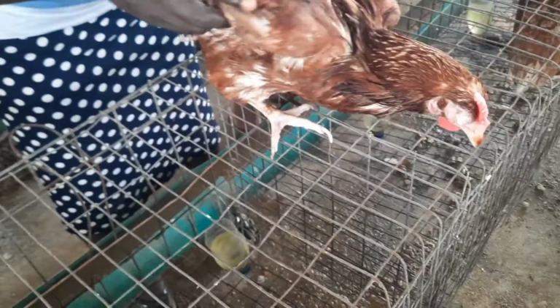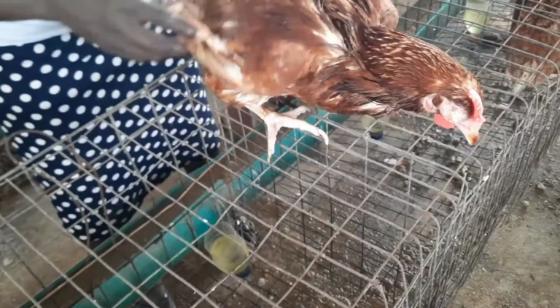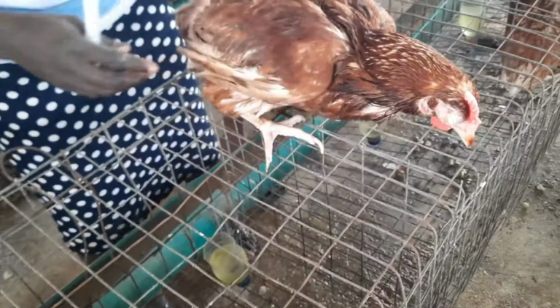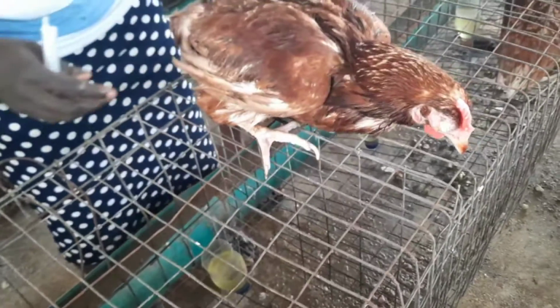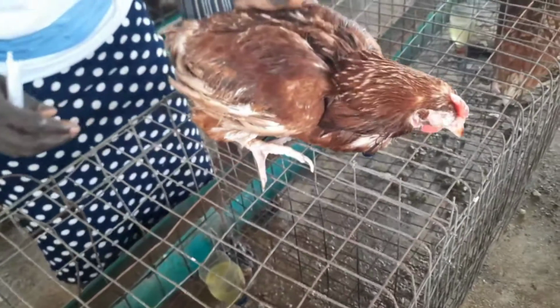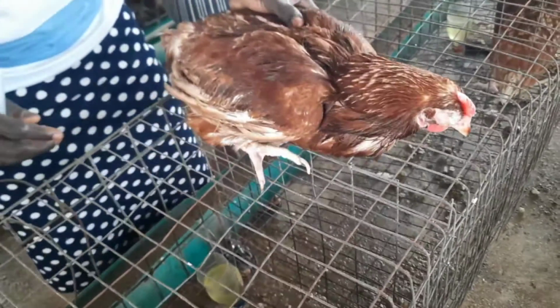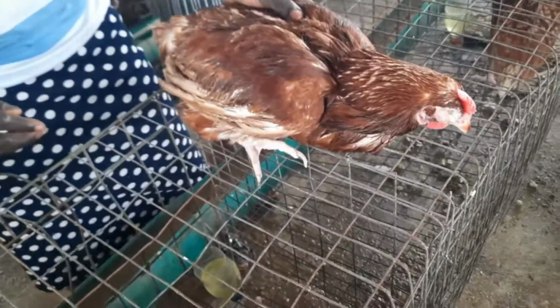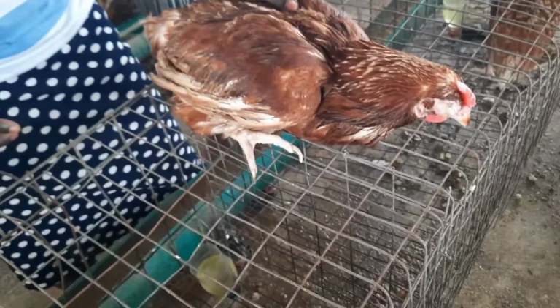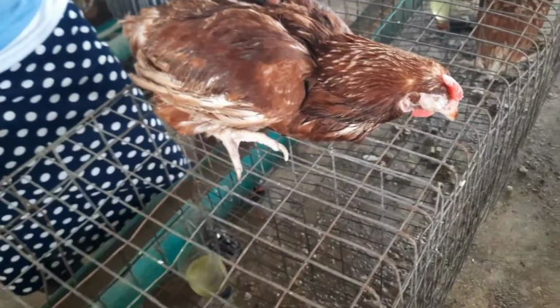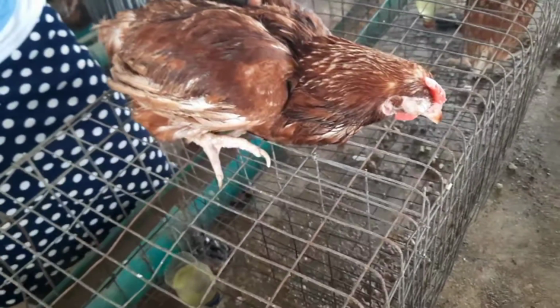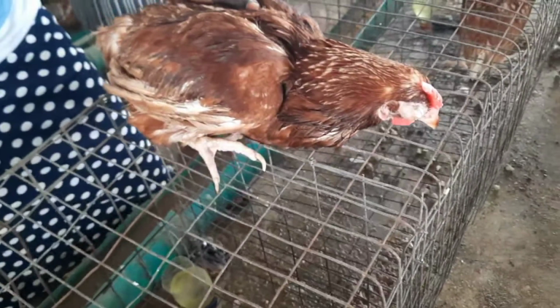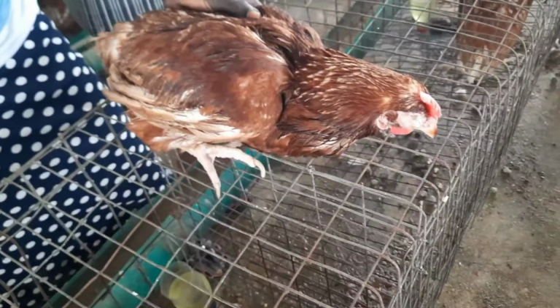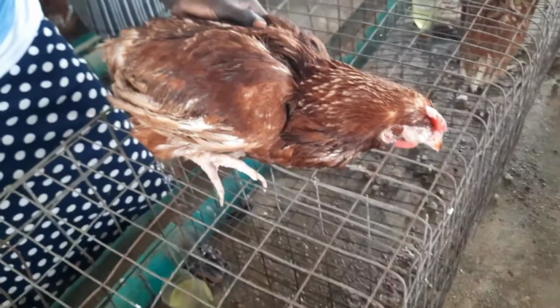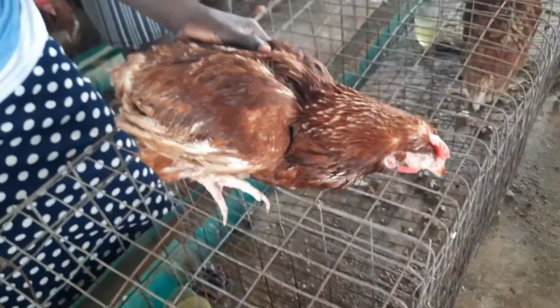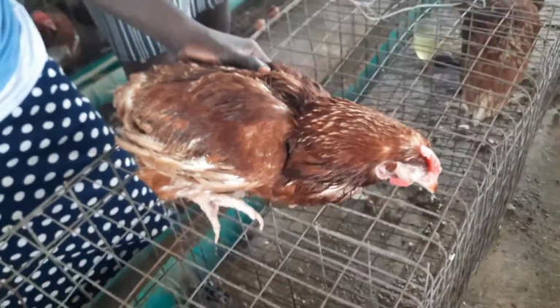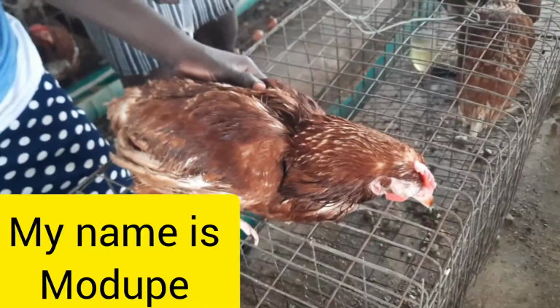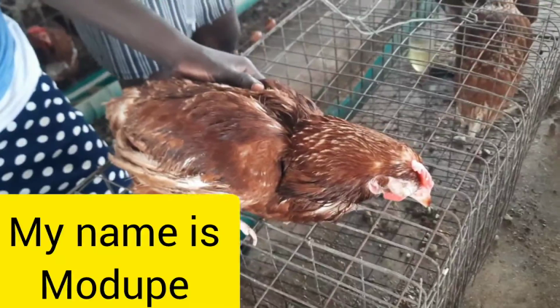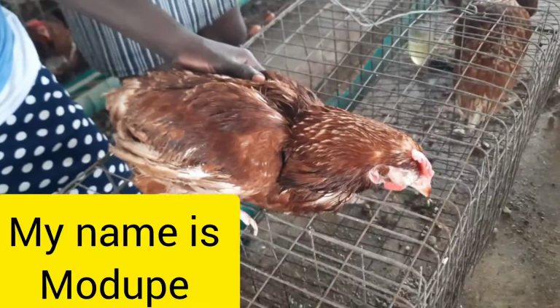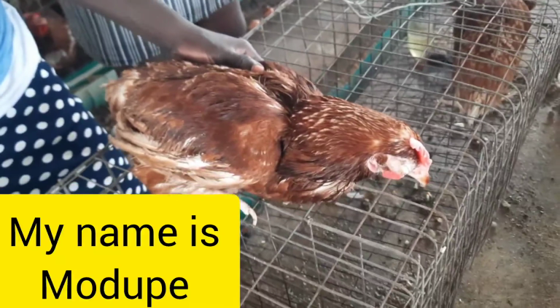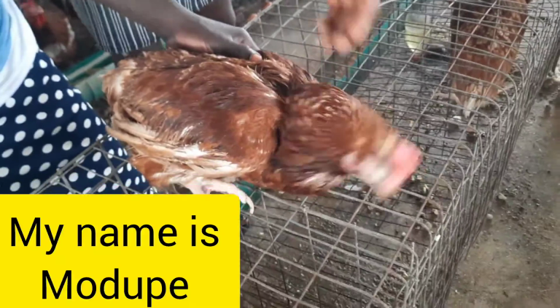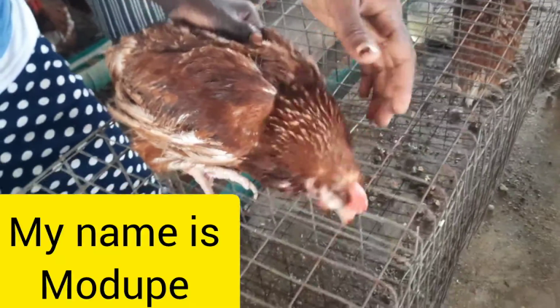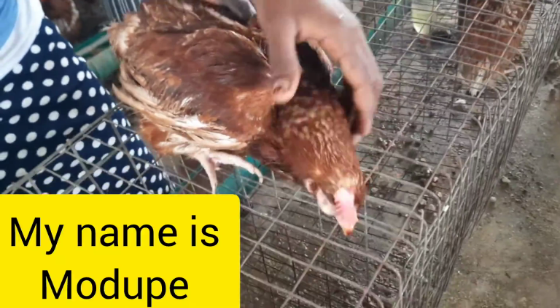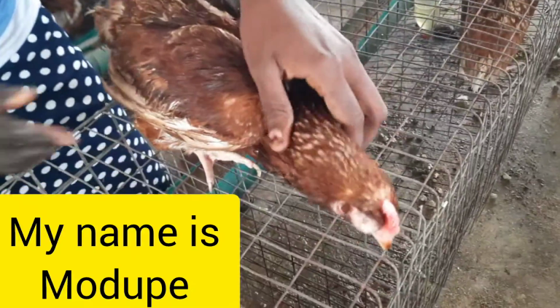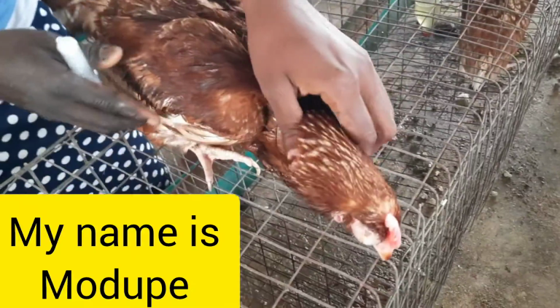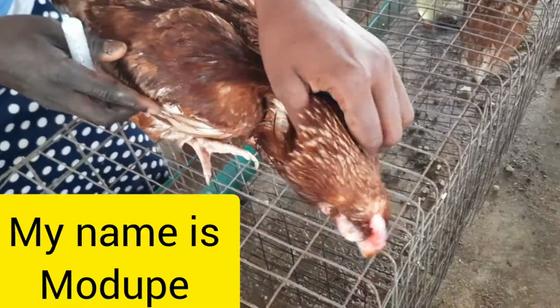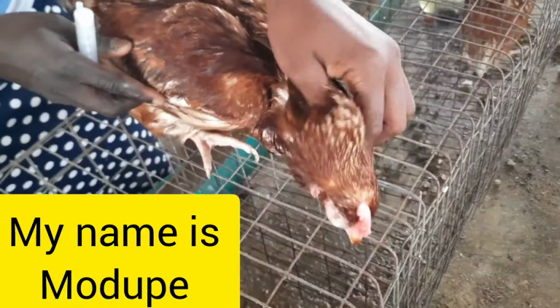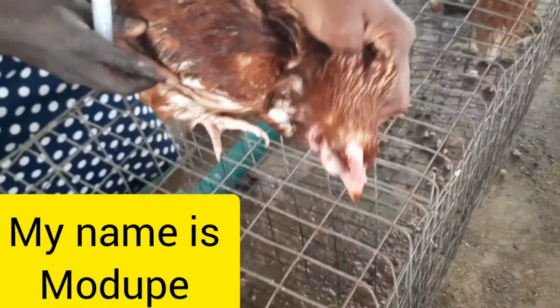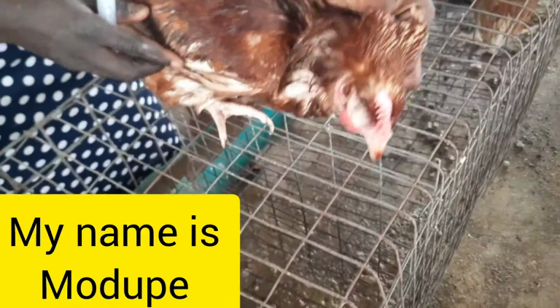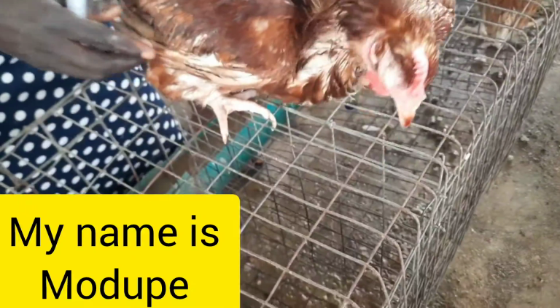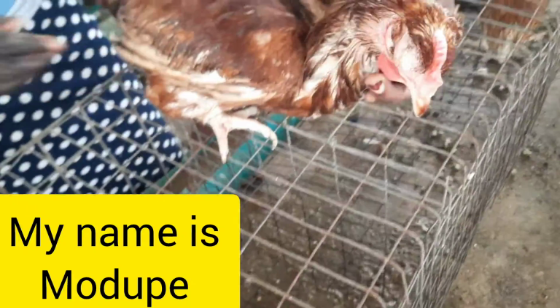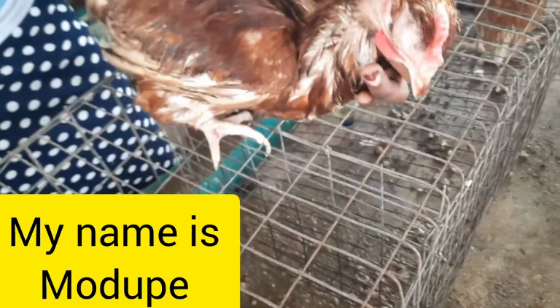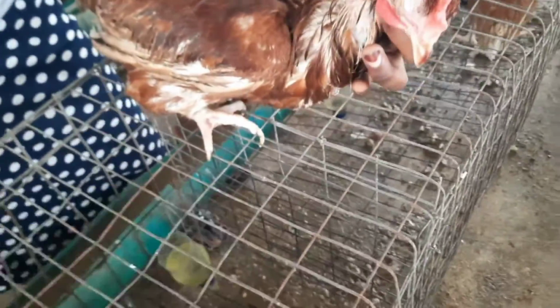Hi guys, welcome to my channel. My name is Modupe. I am a poultry YouTuber based in Nigeria.